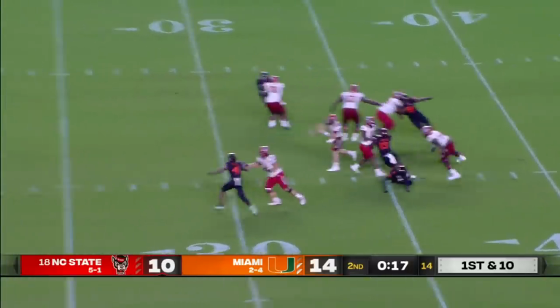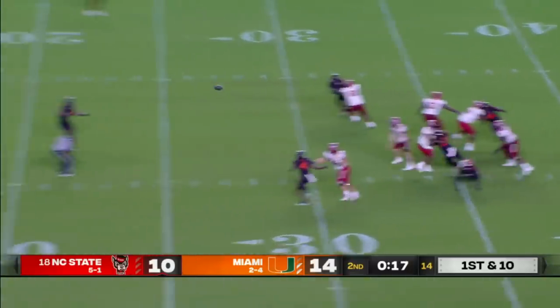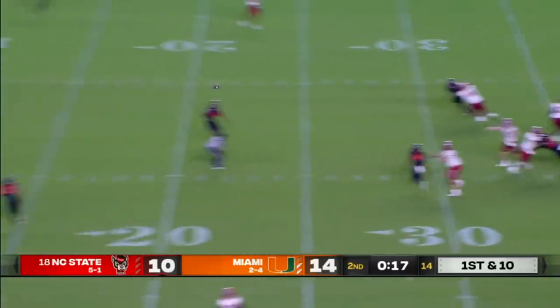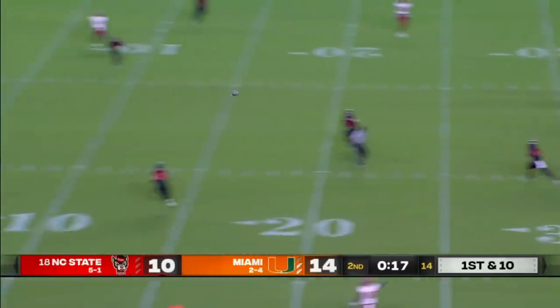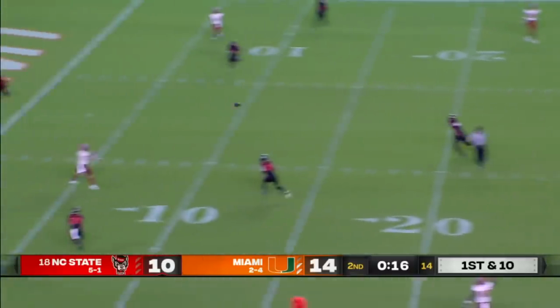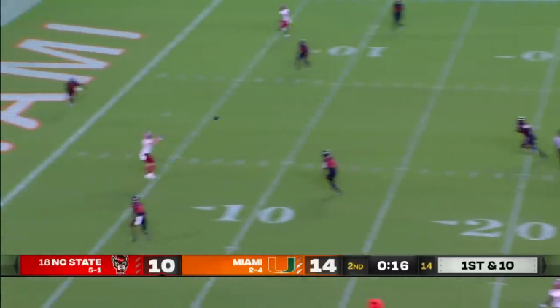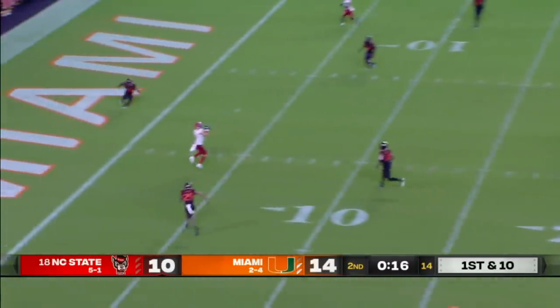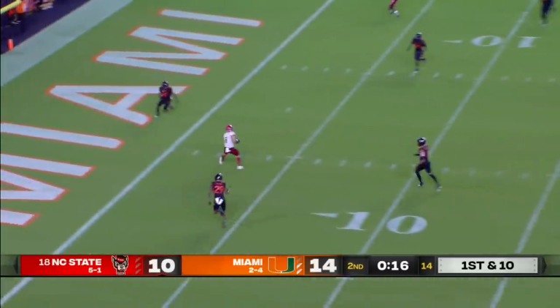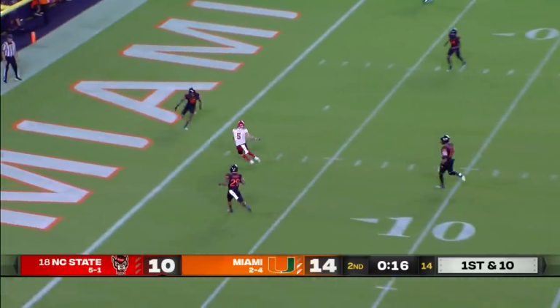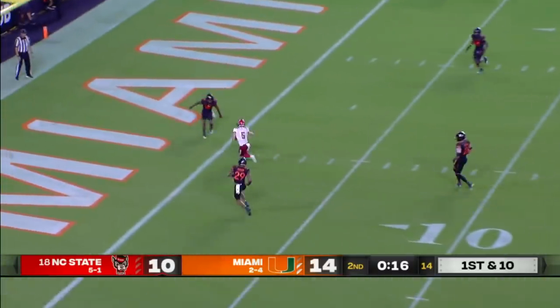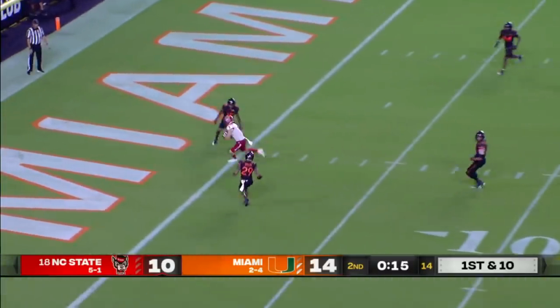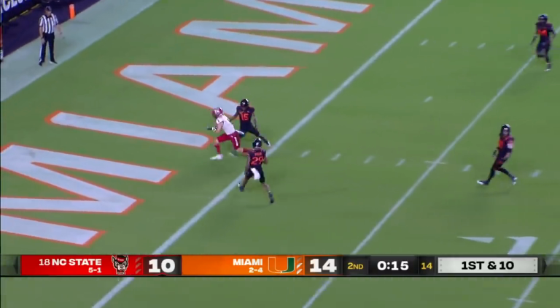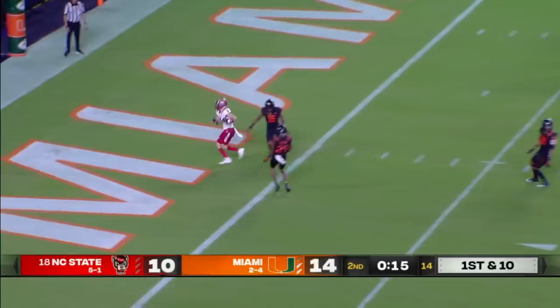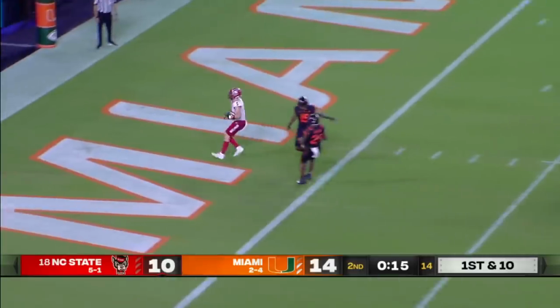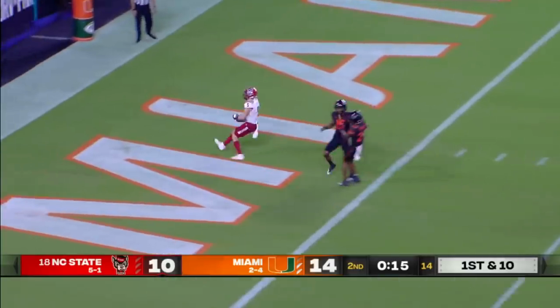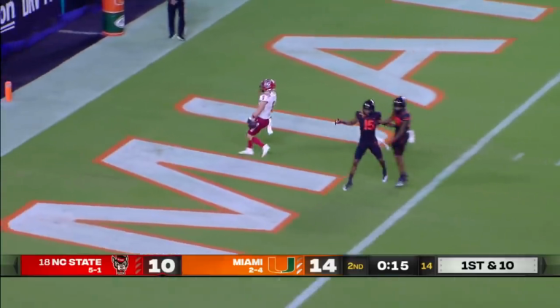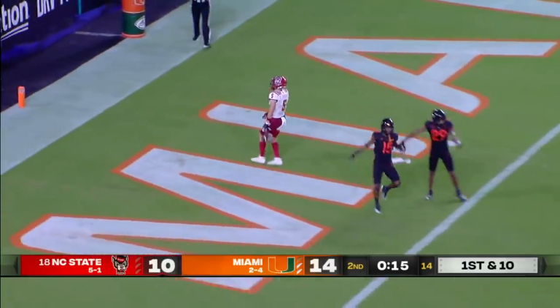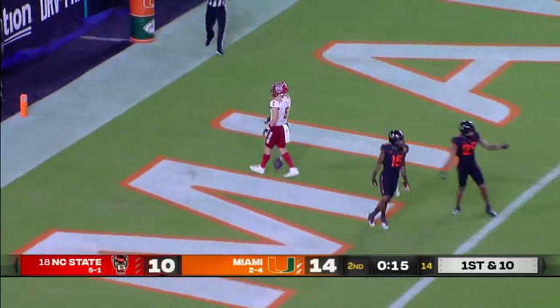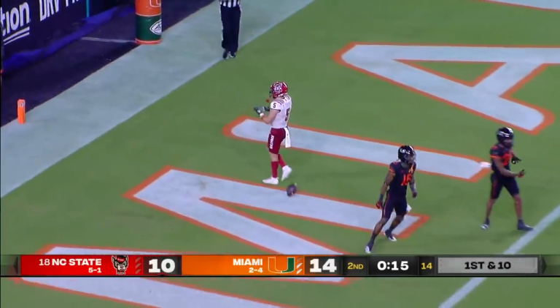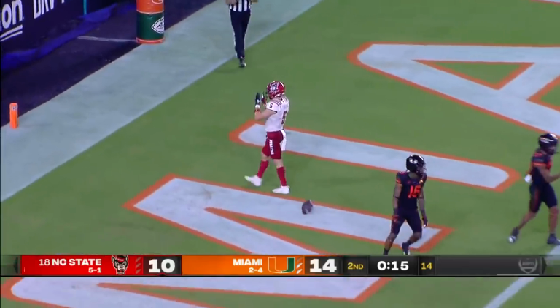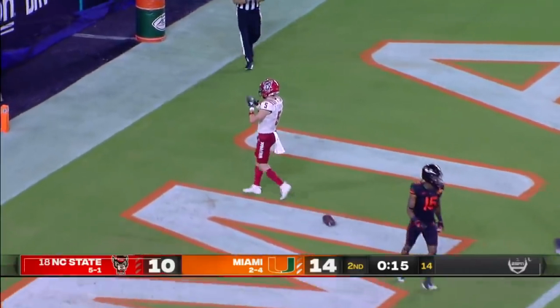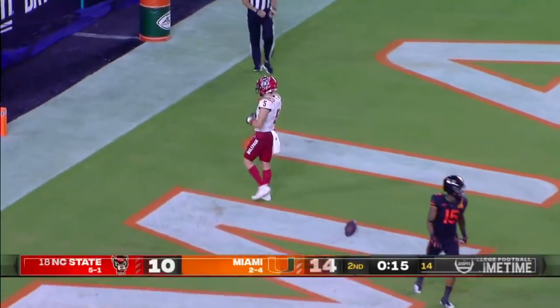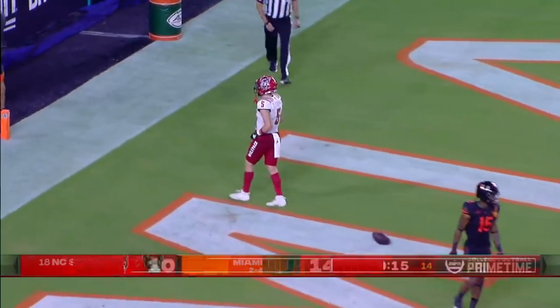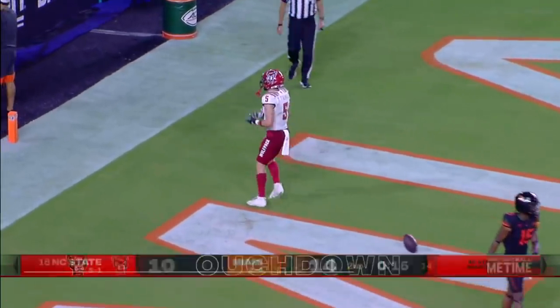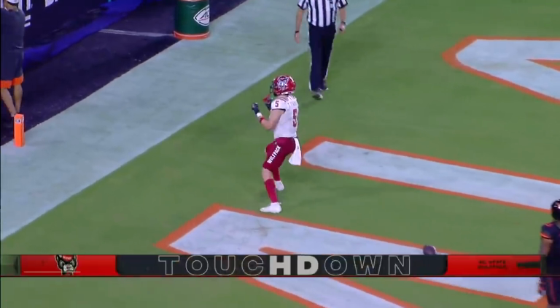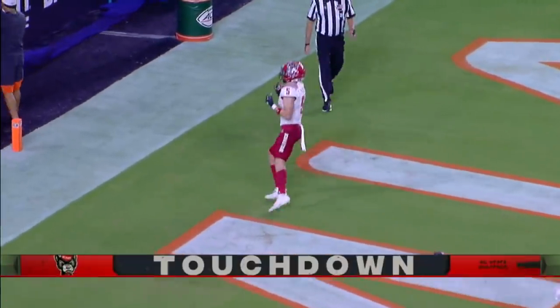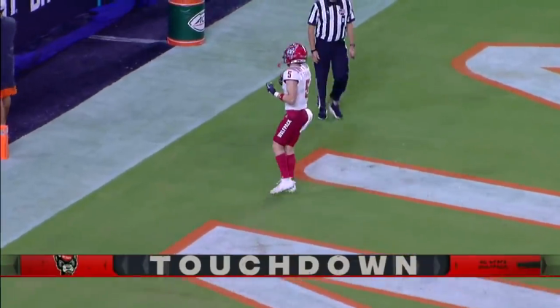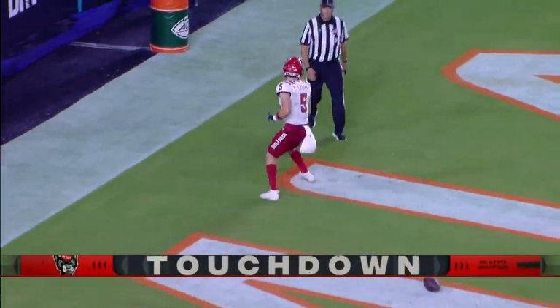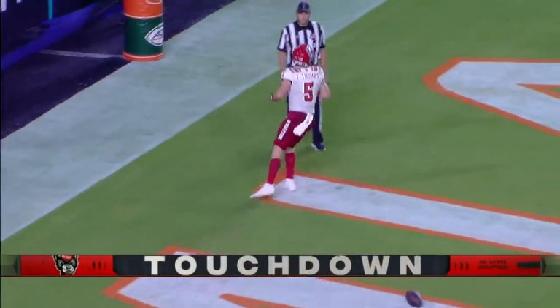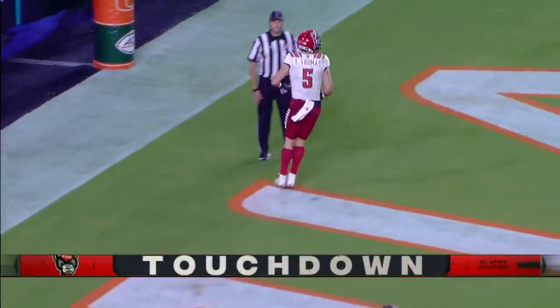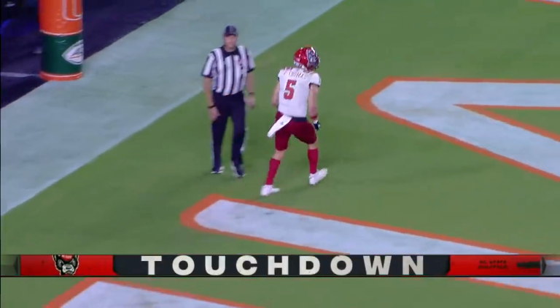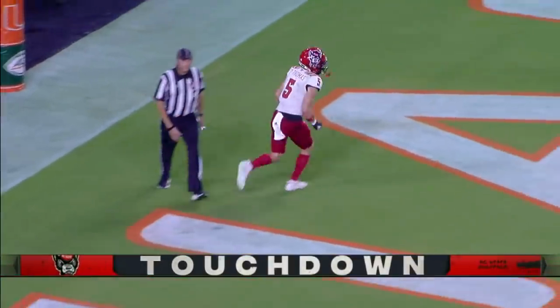Leary has a wide open Thayer Thomas. Touchdown, NC State.